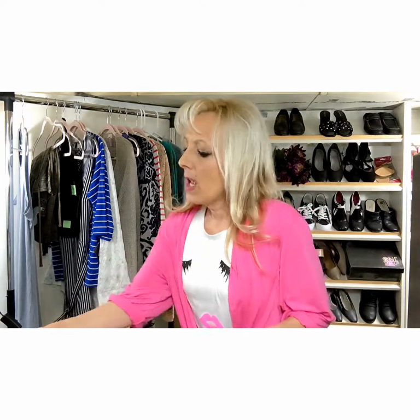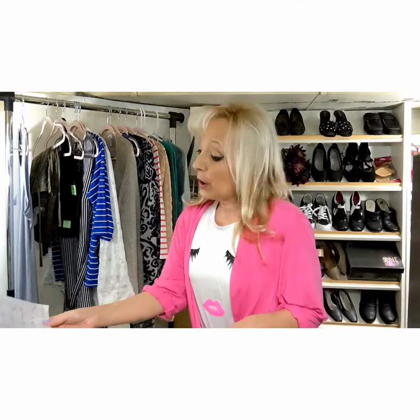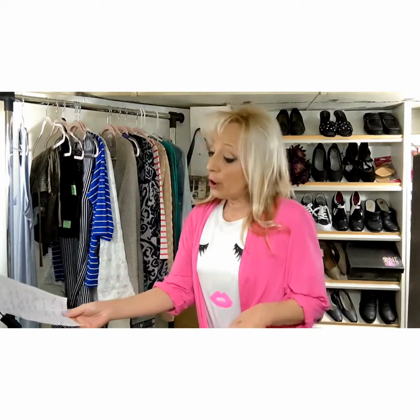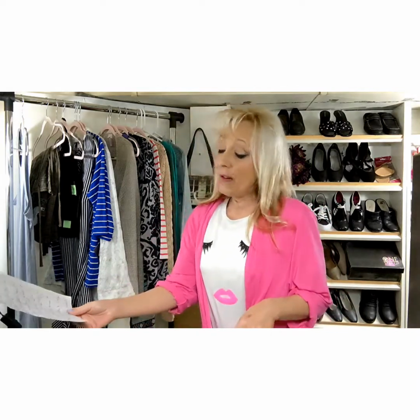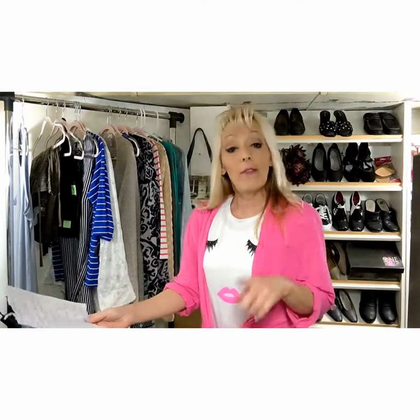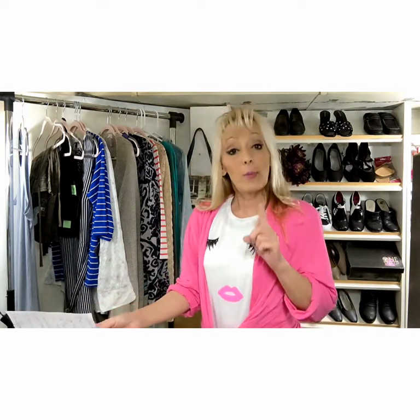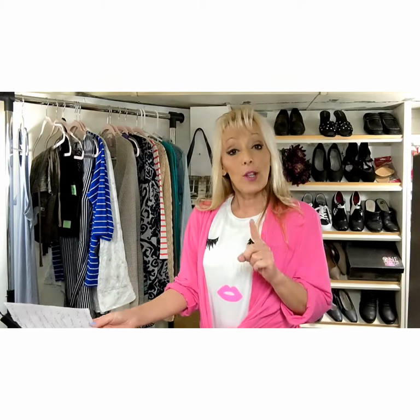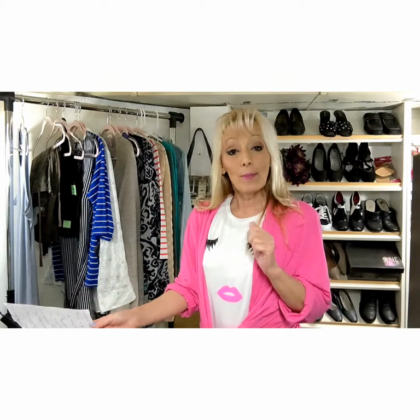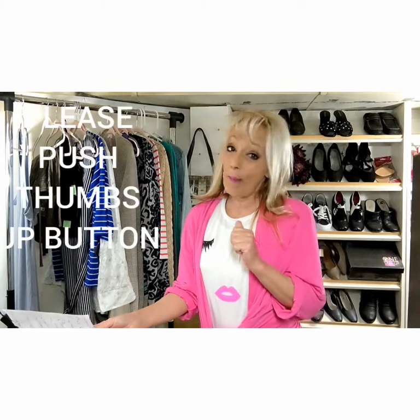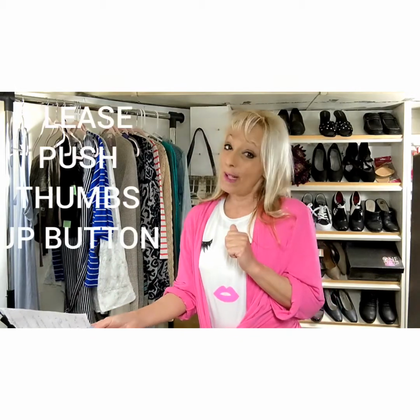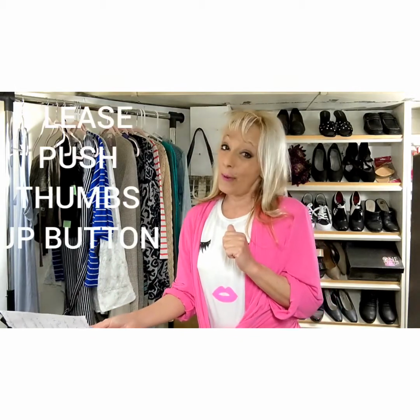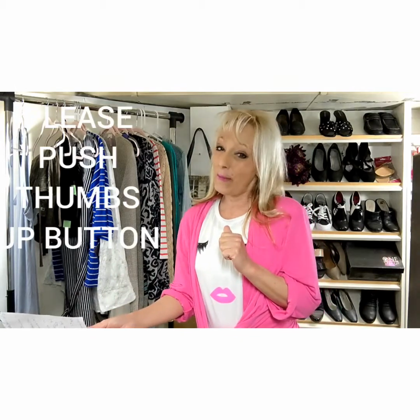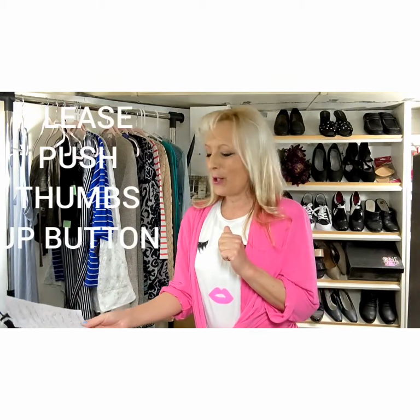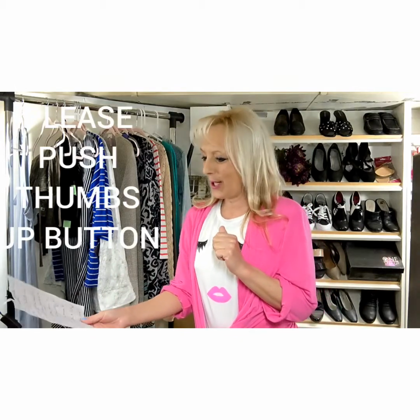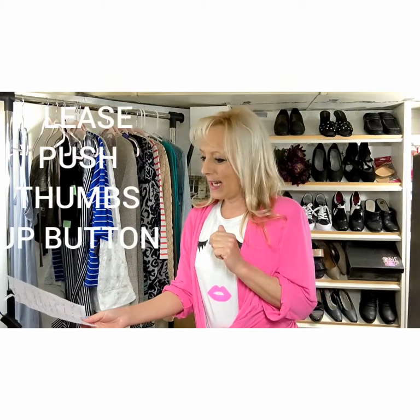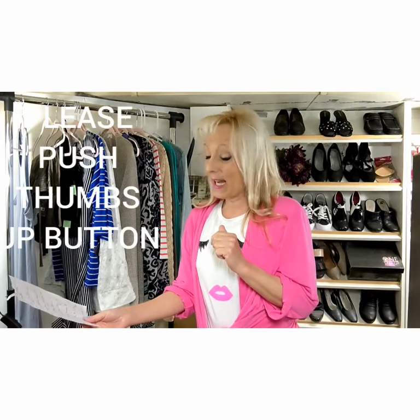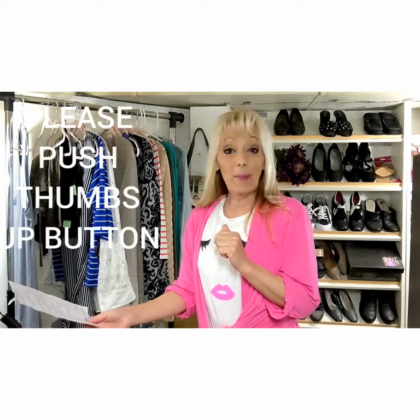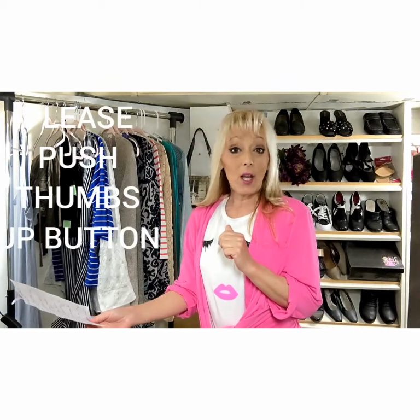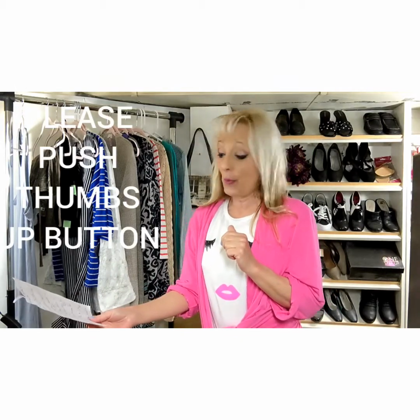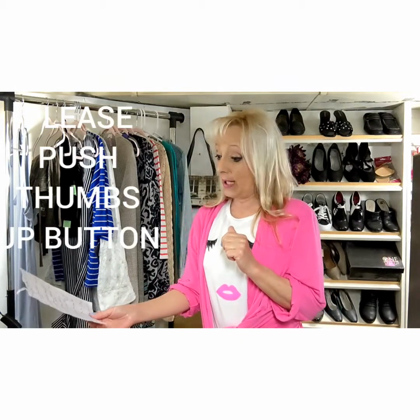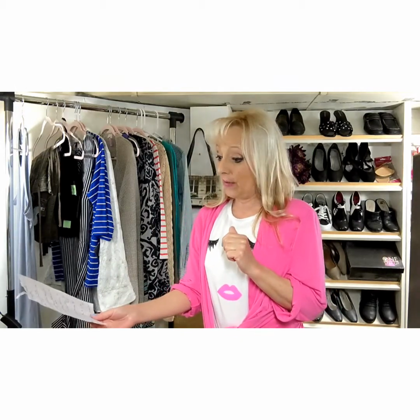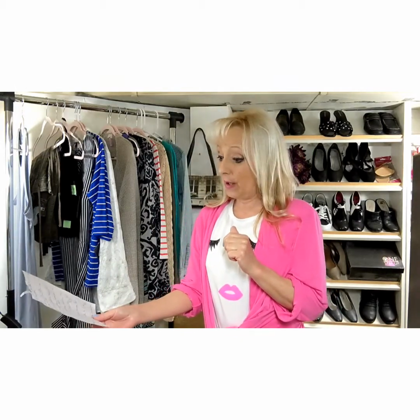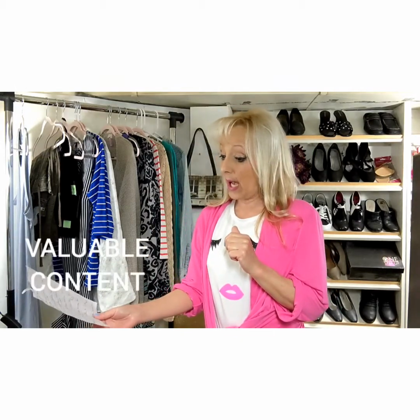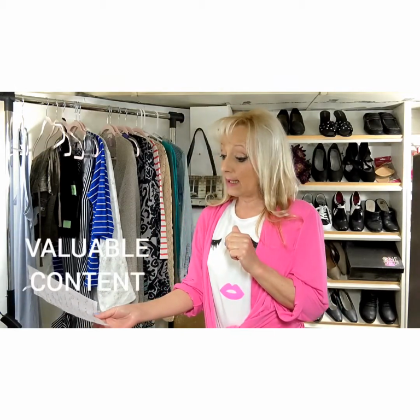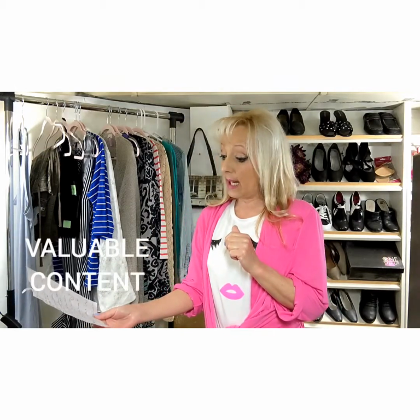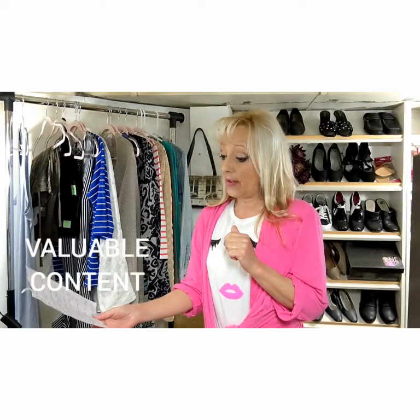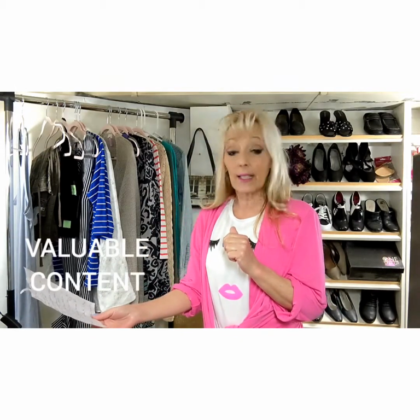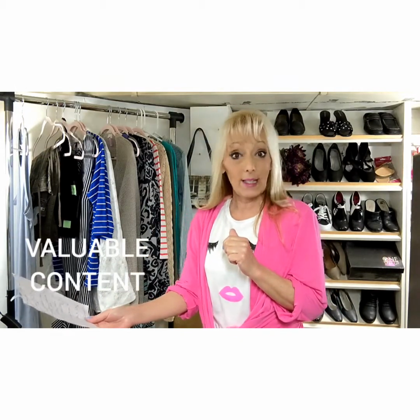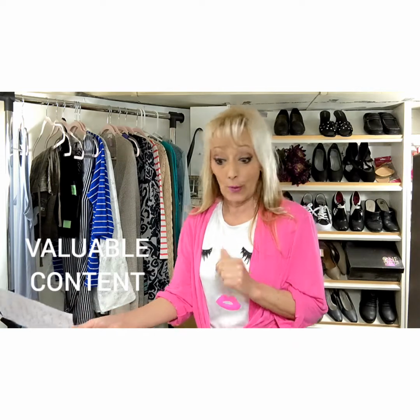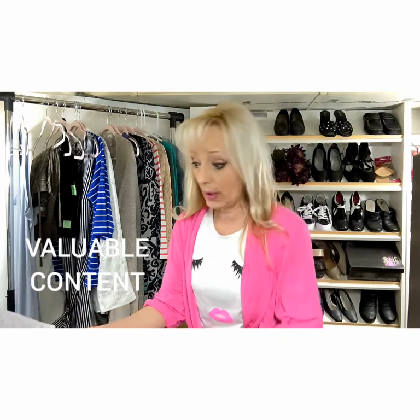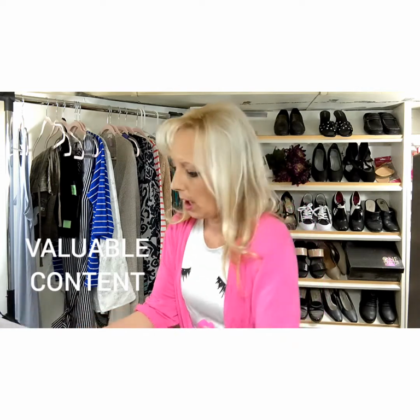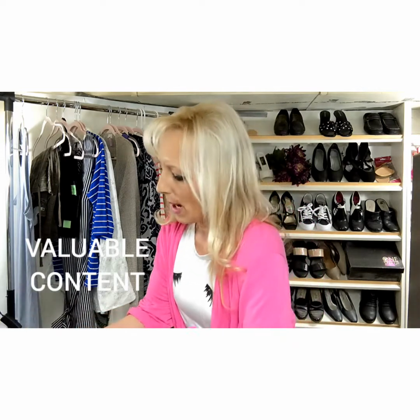If you could do me a favor and push the thumbs up button, I'd greatly appreciate it, because I hope you're getting some valuable content out of this.